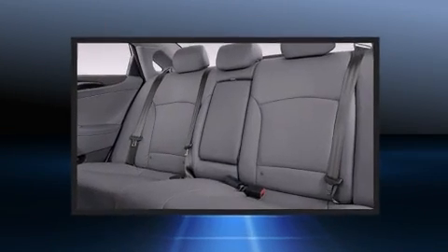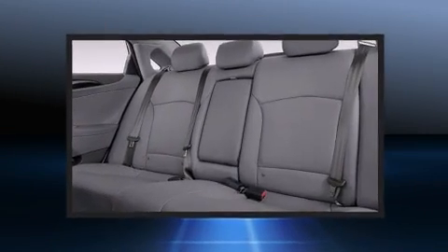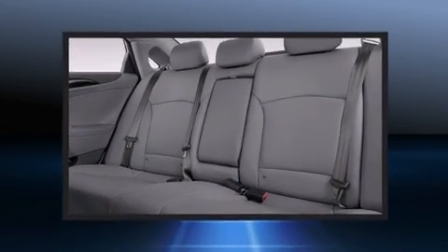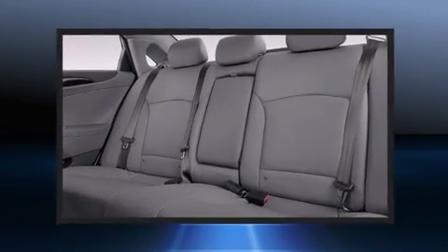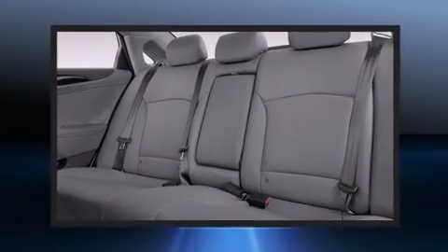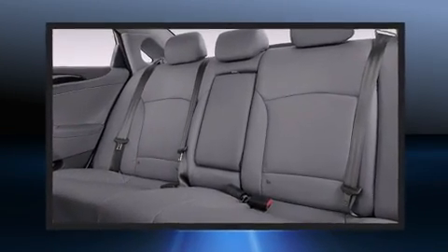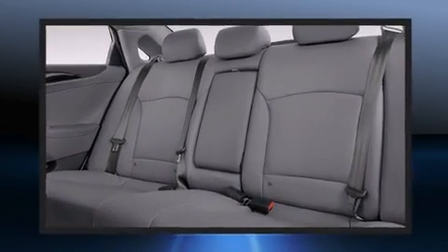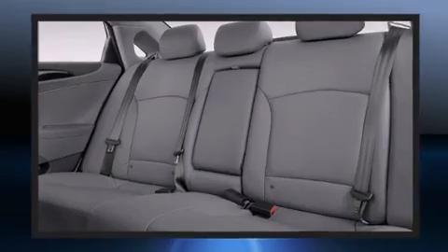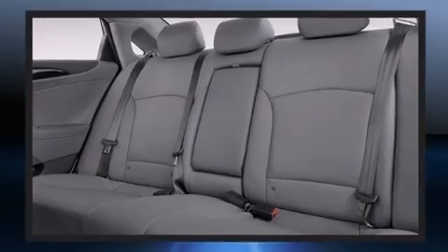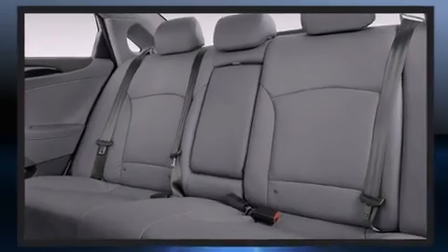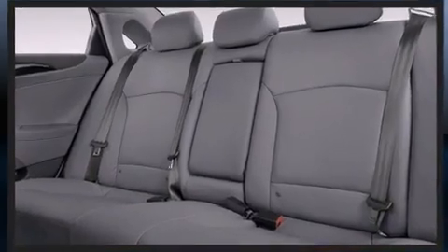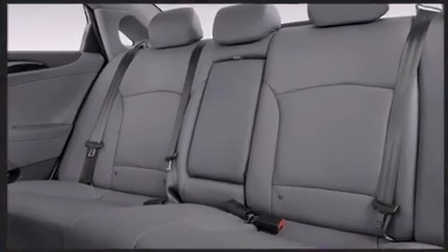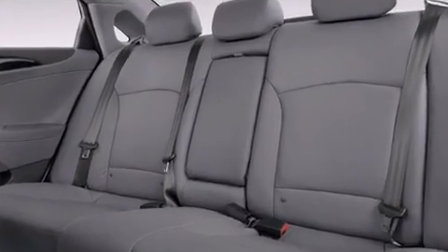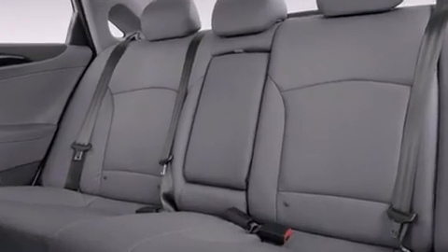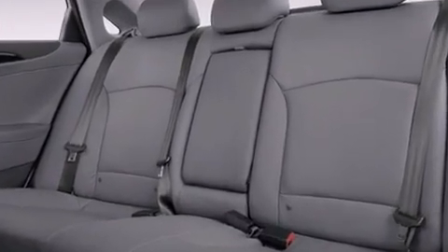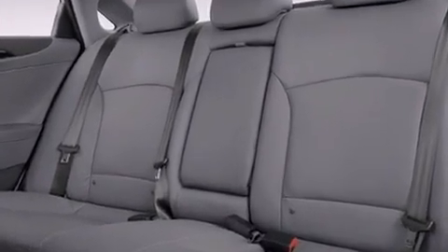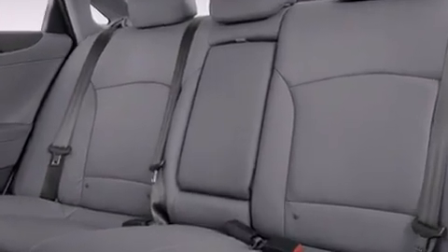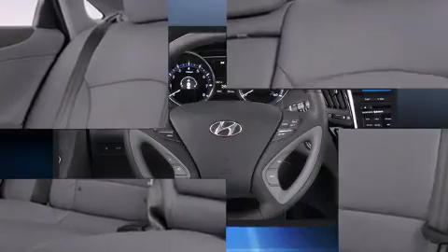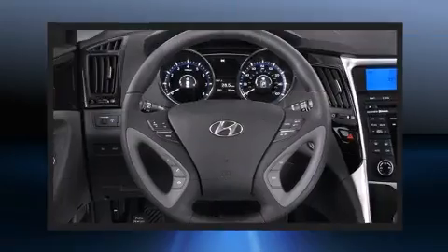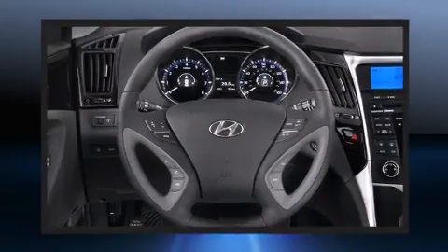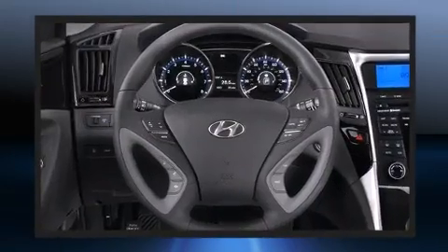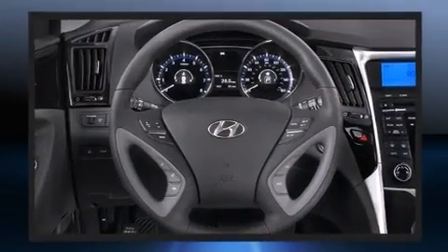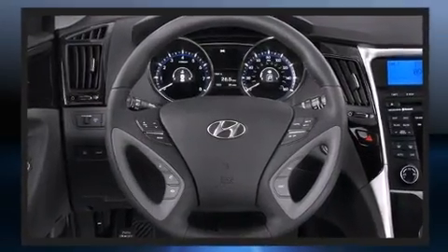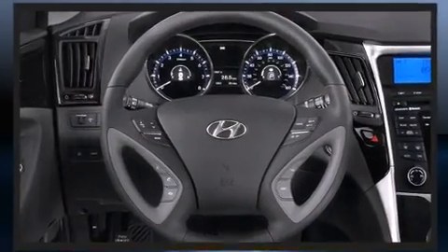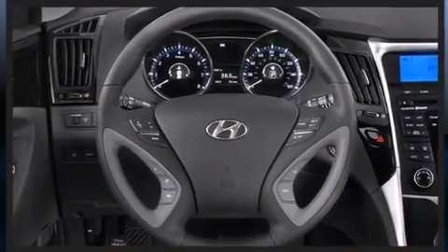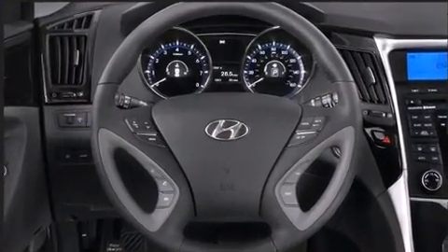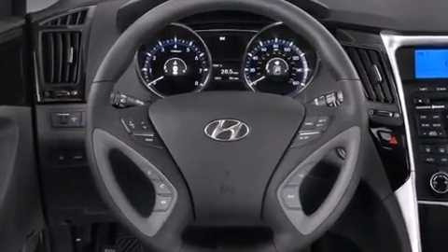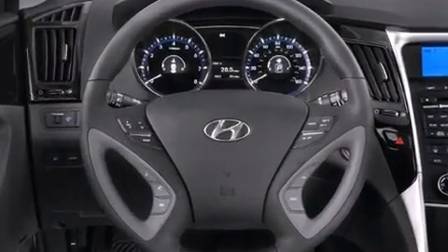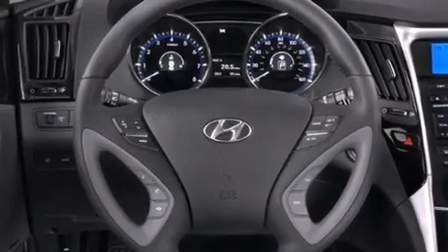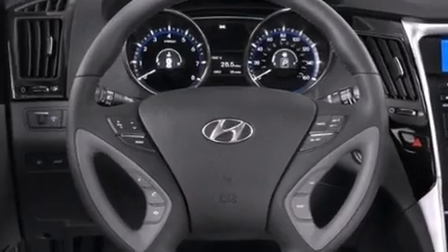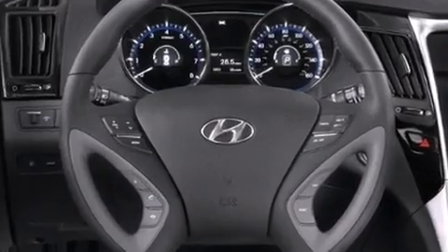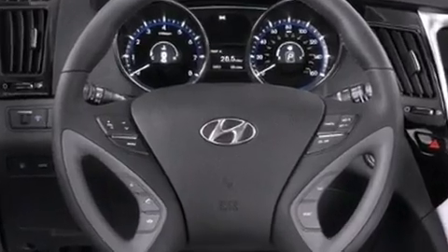Audio features include a CD player with MP3 capability, steering wheel-mounted audio controls, and six well-positioned speakers.